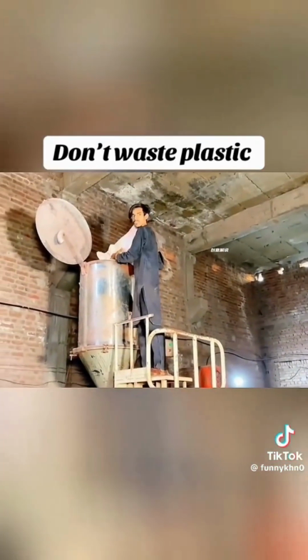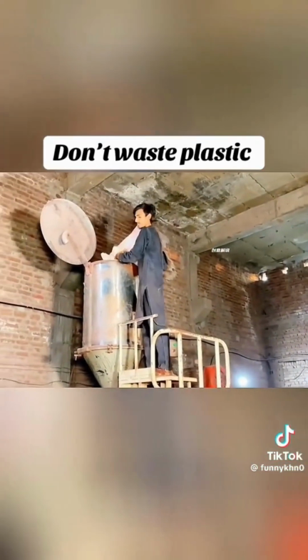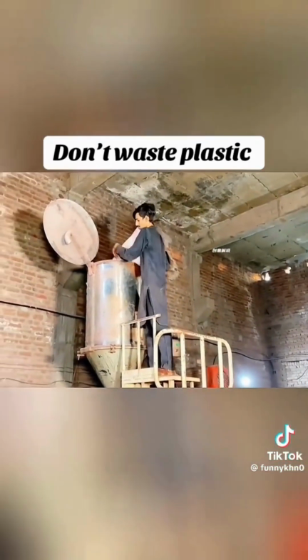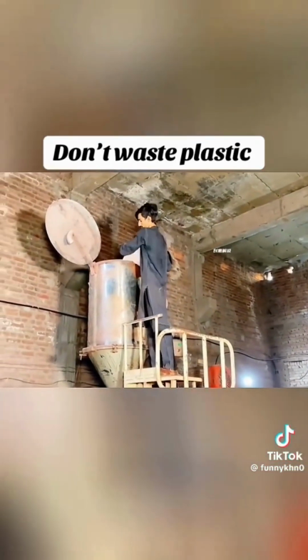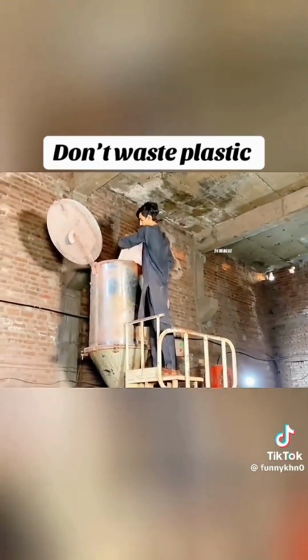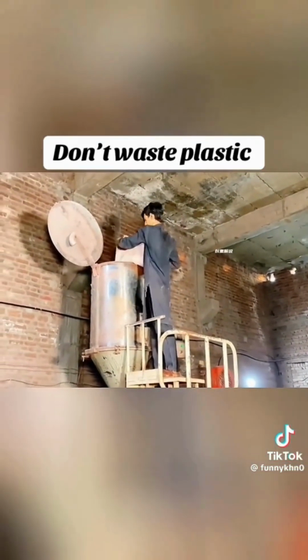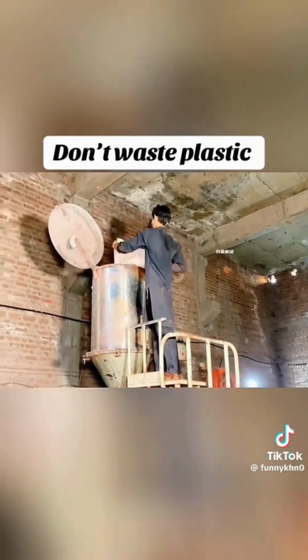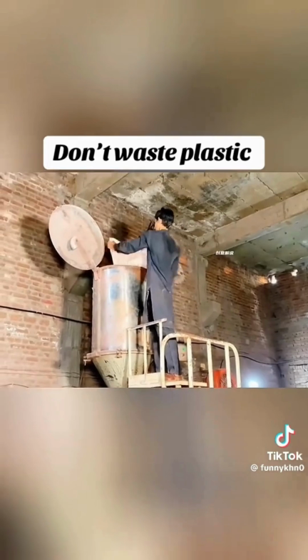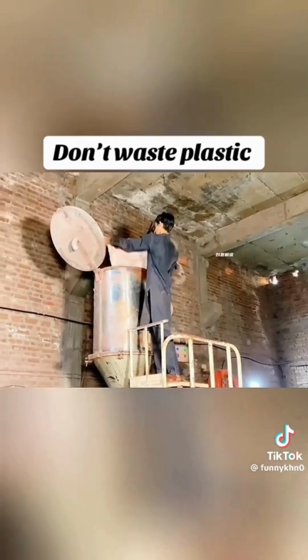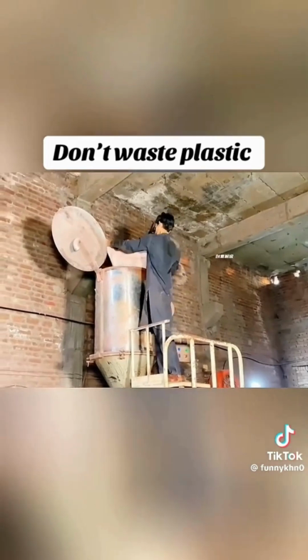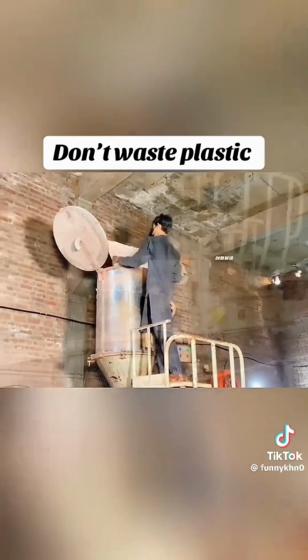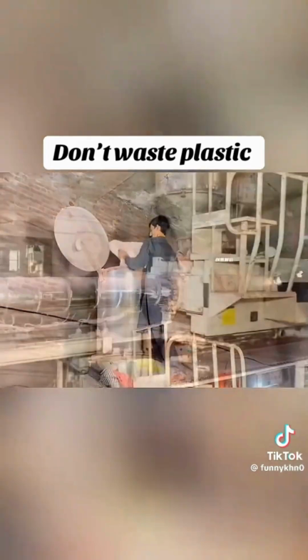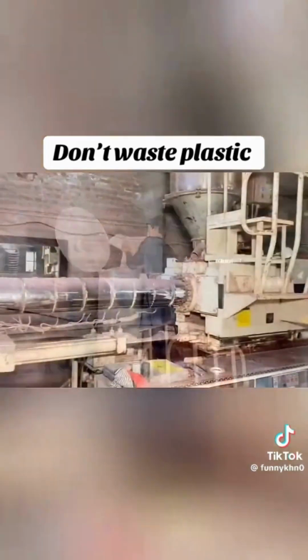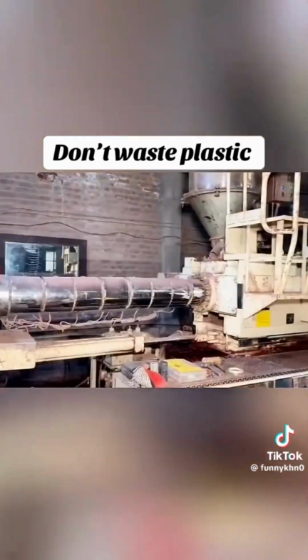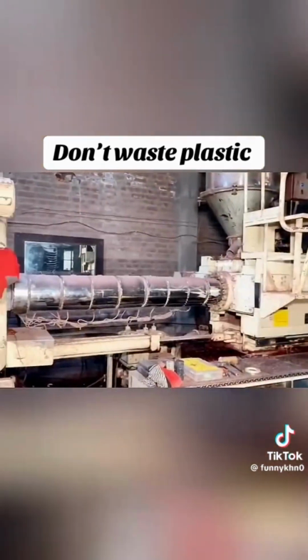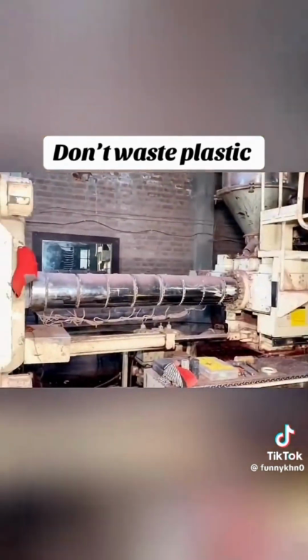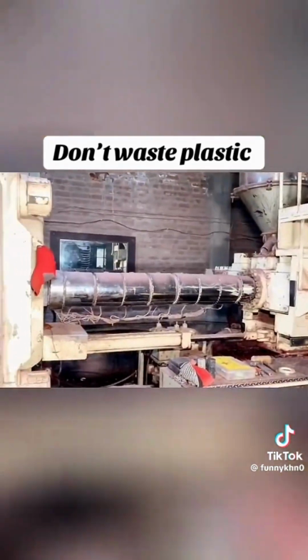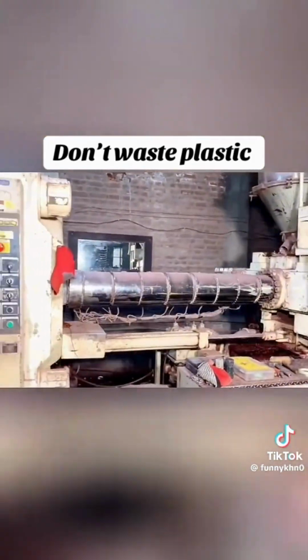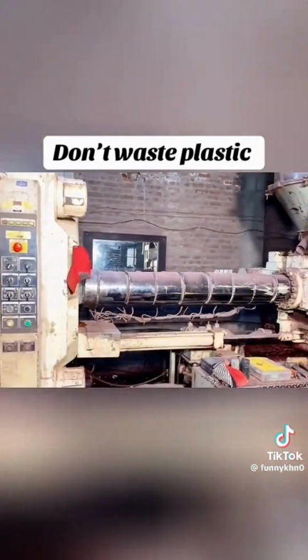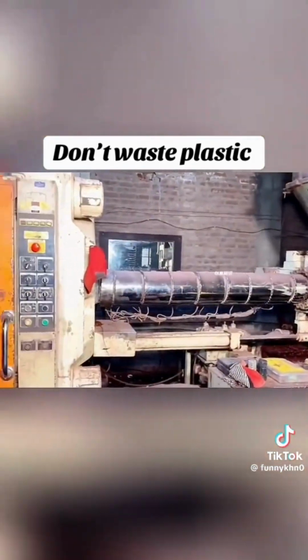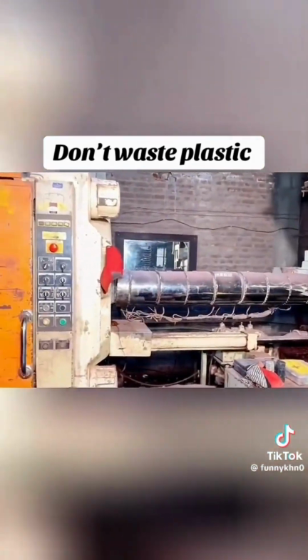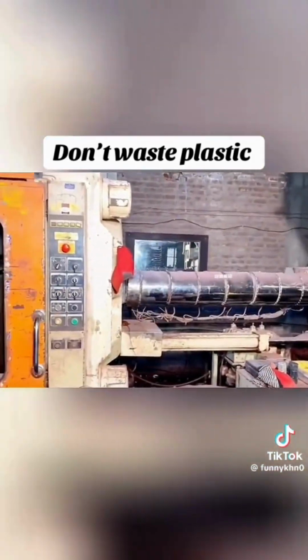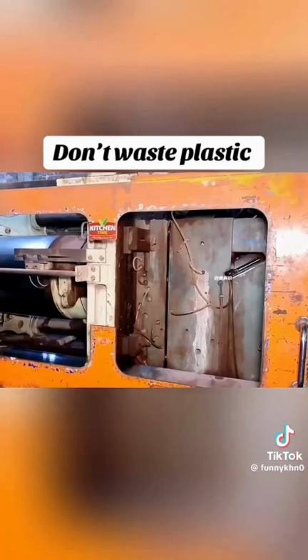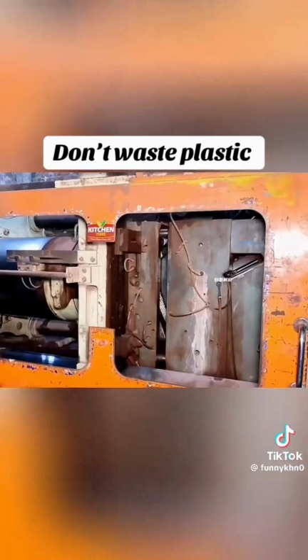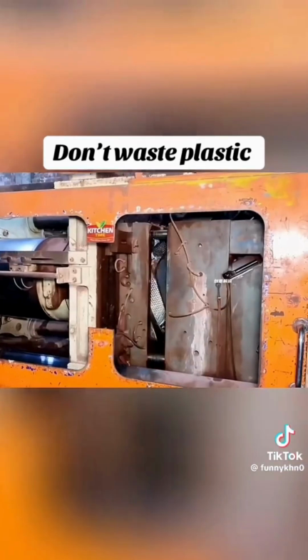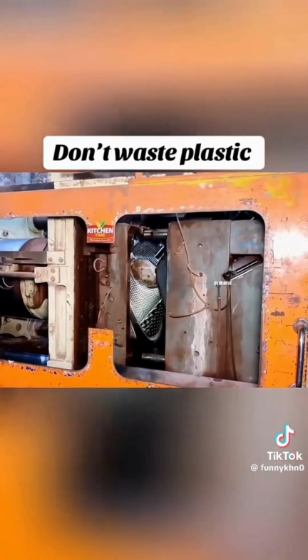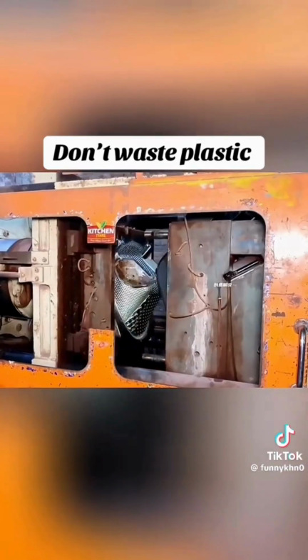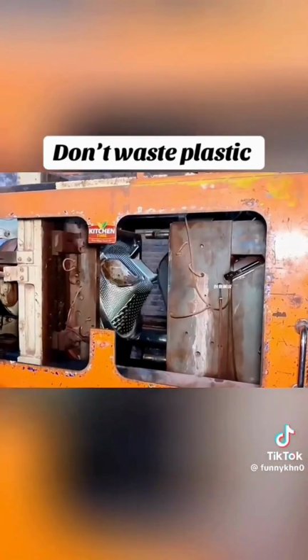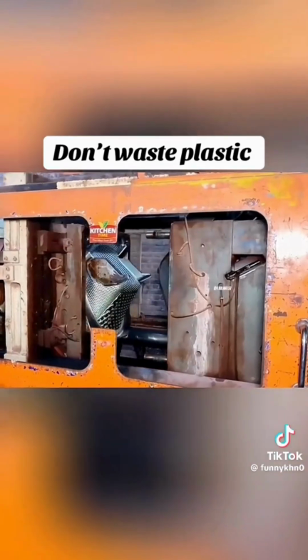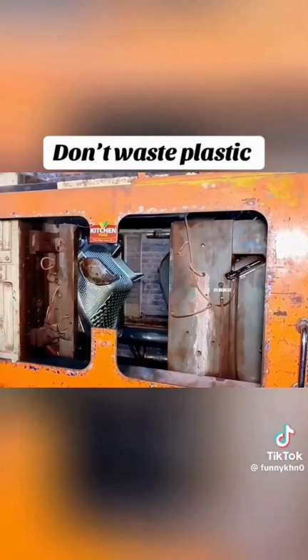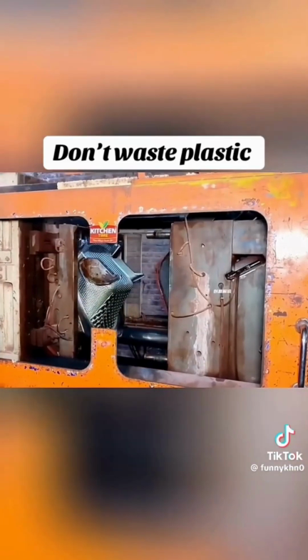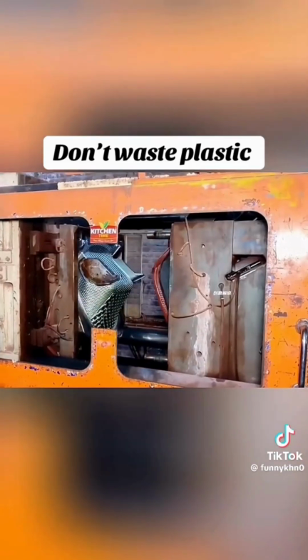After this, these pieces are put in a grinder and converted into small particles.